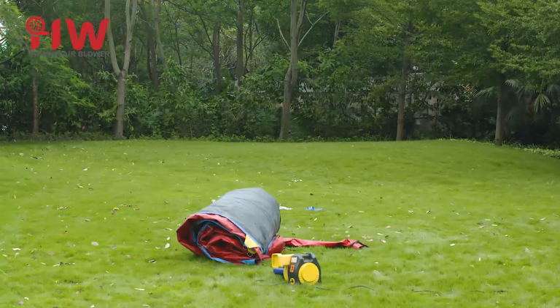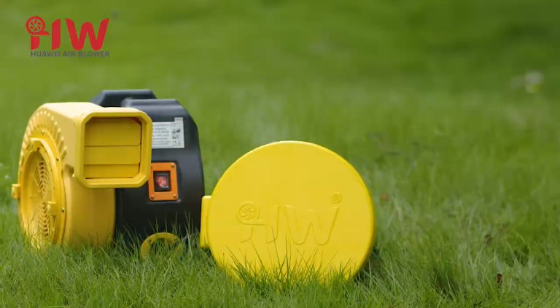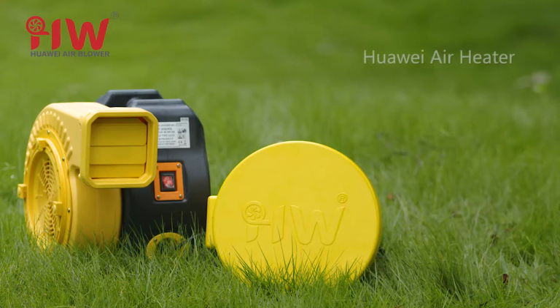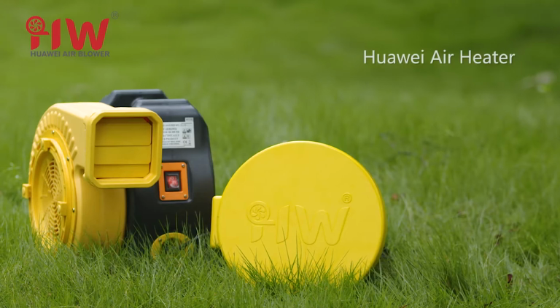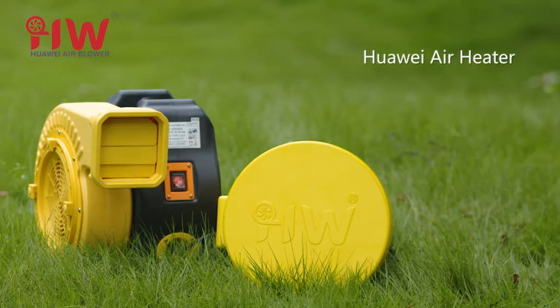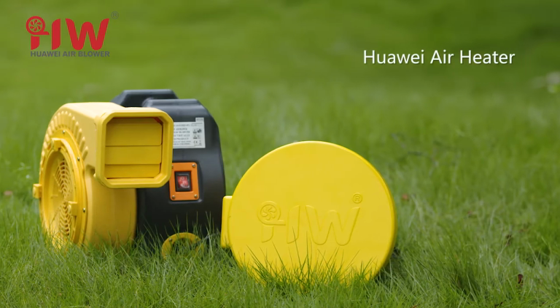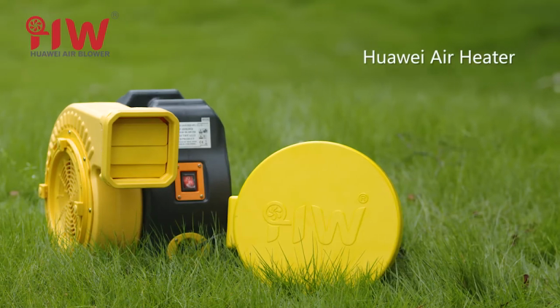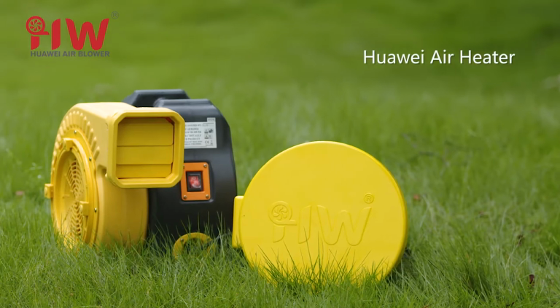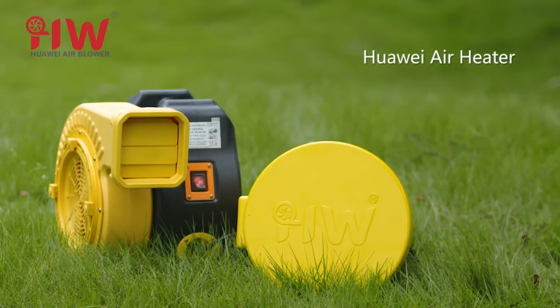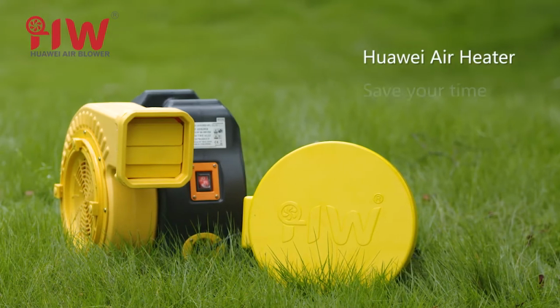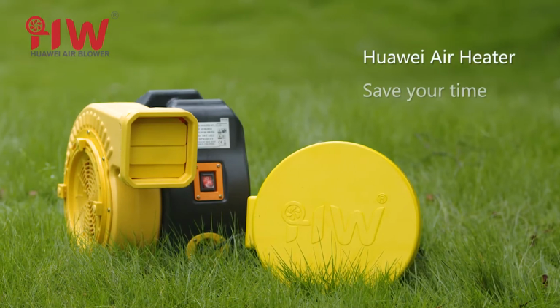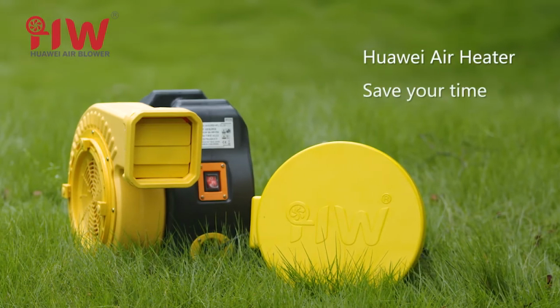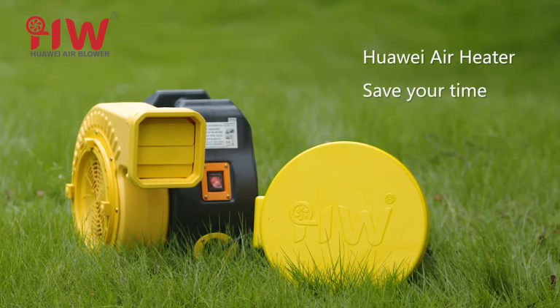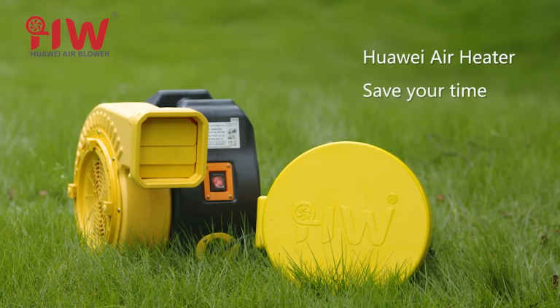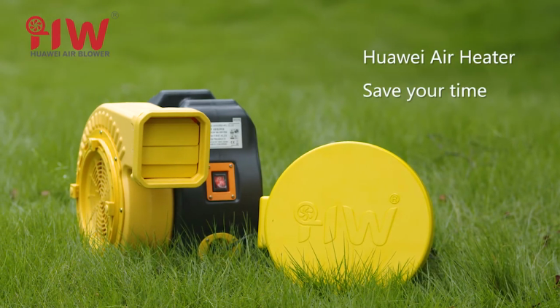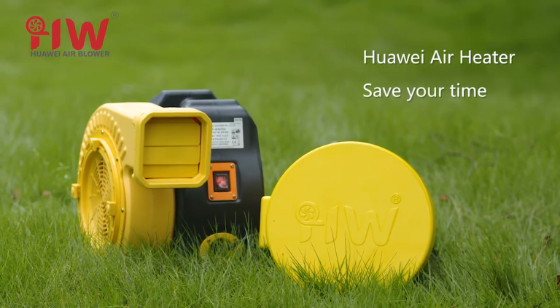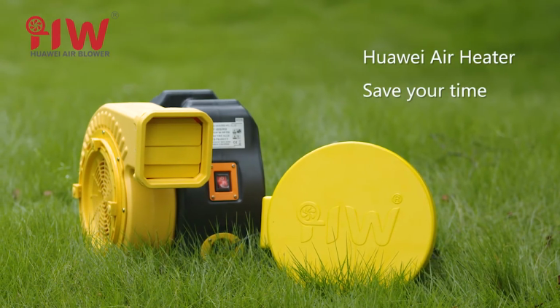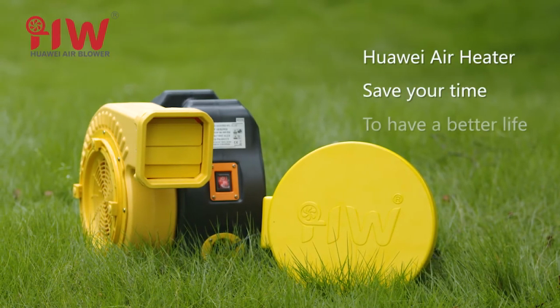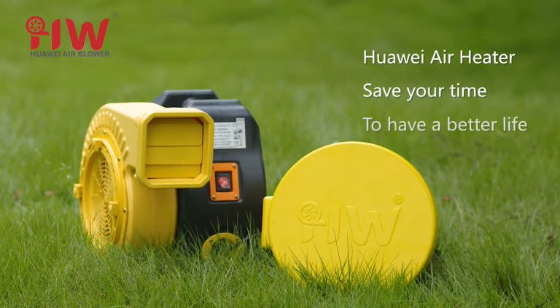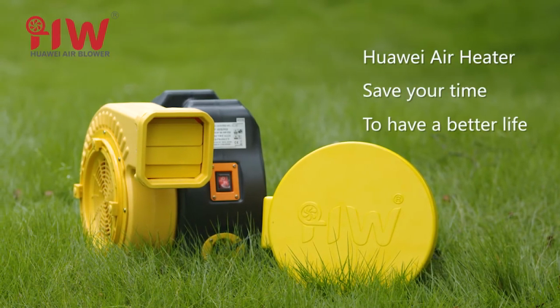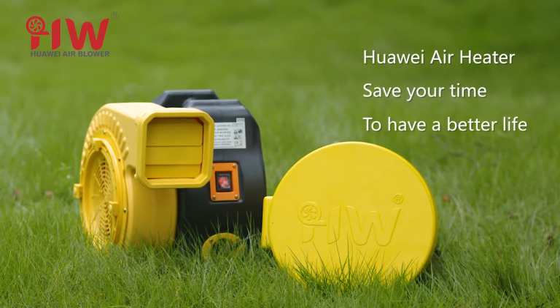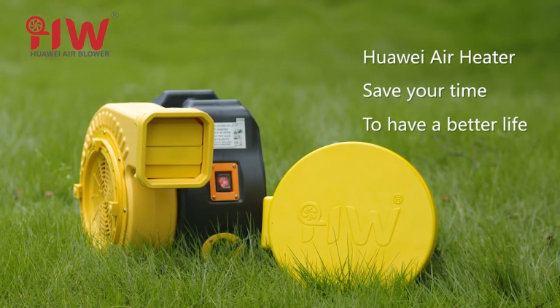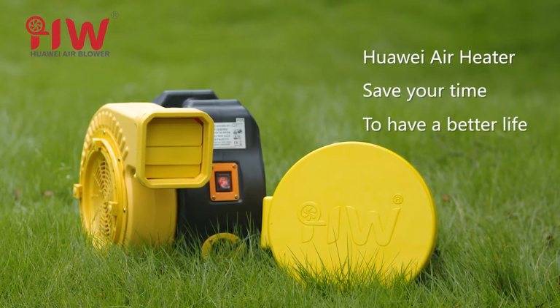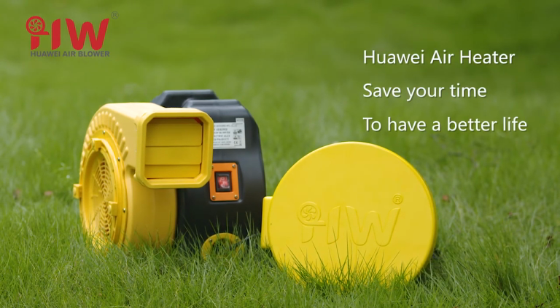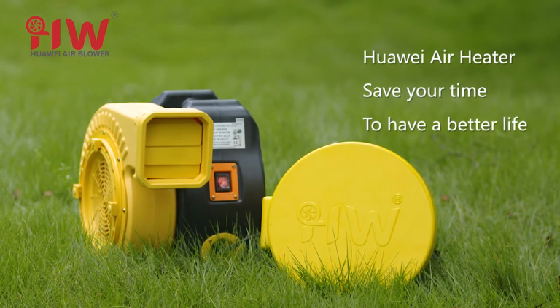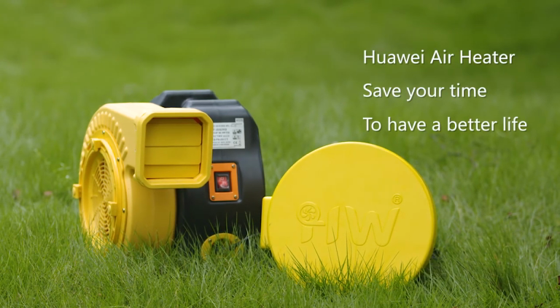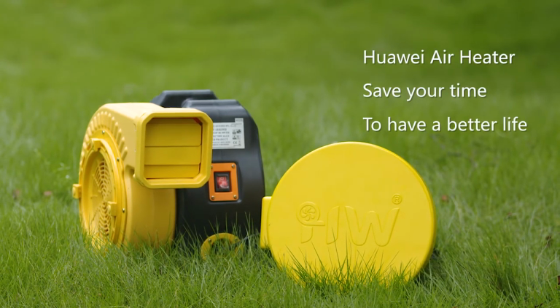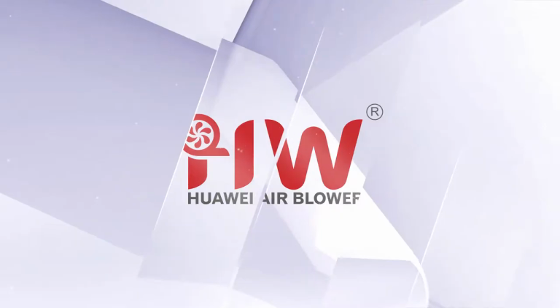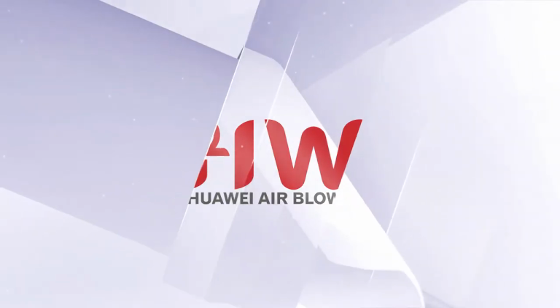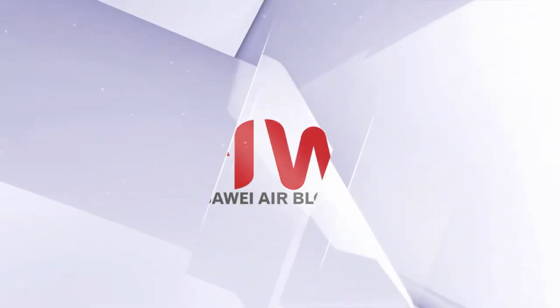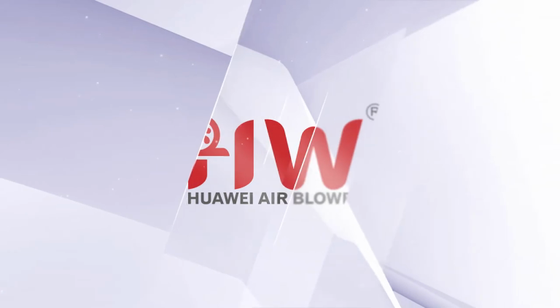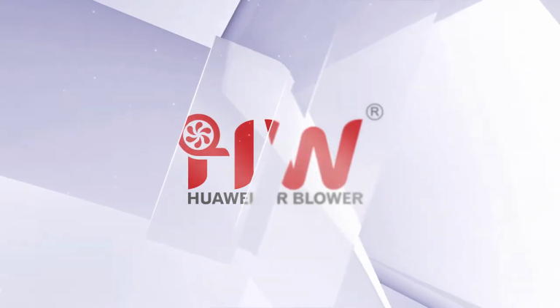Huawei air heater — save your time to have a better life. Thank you.